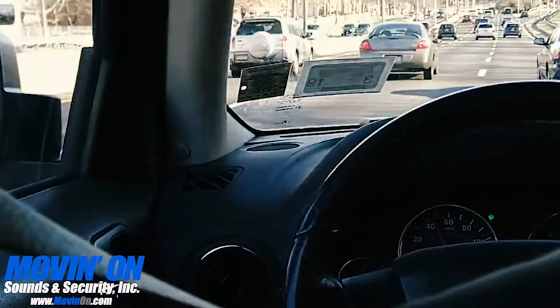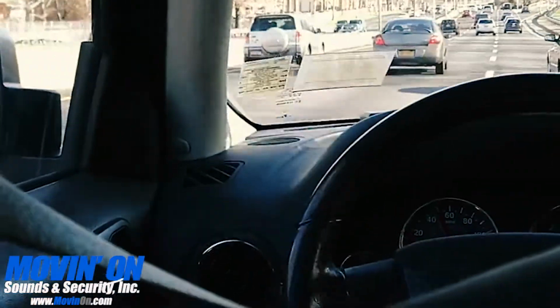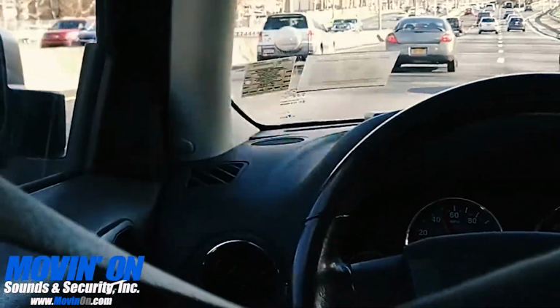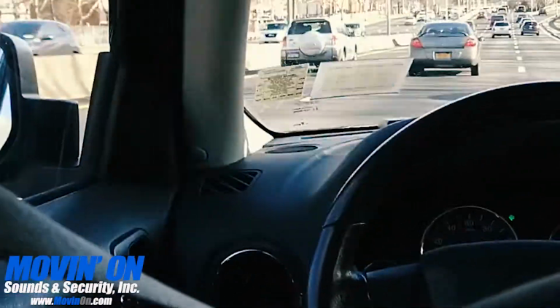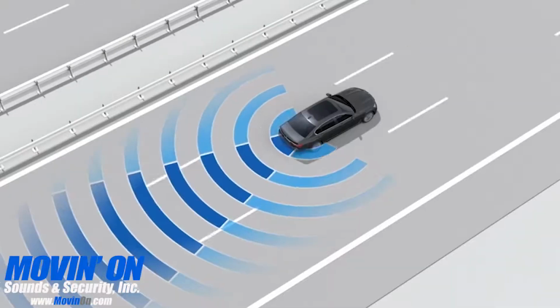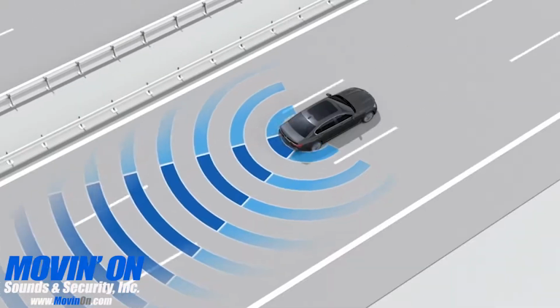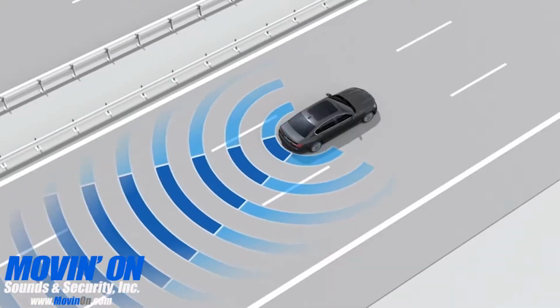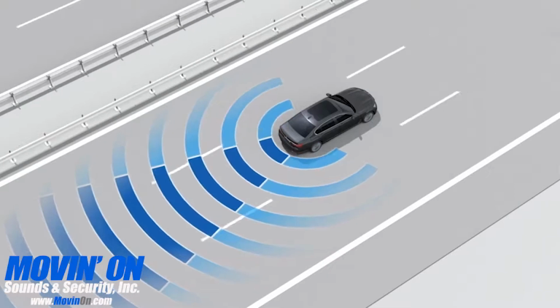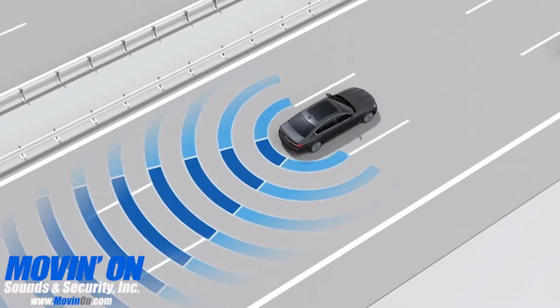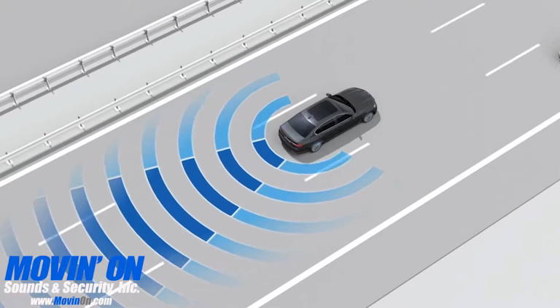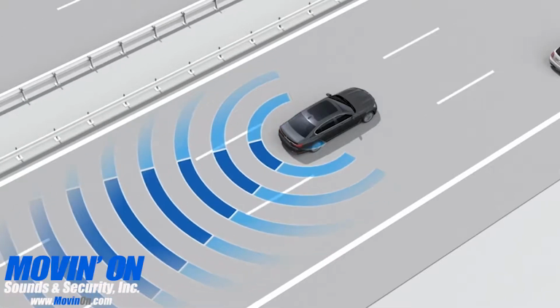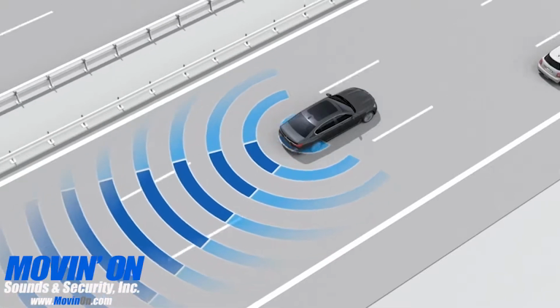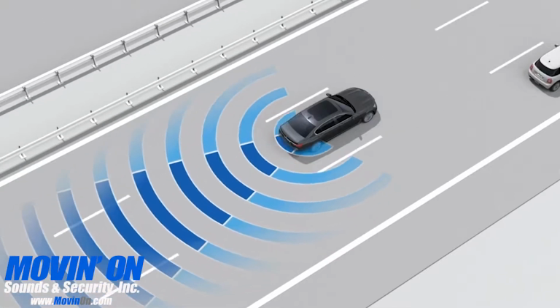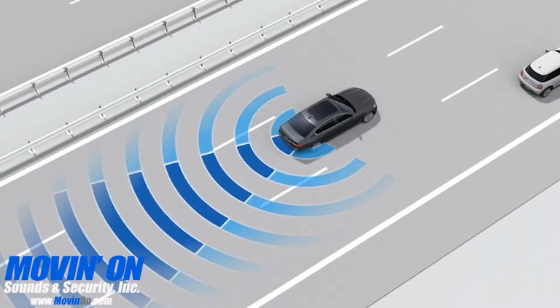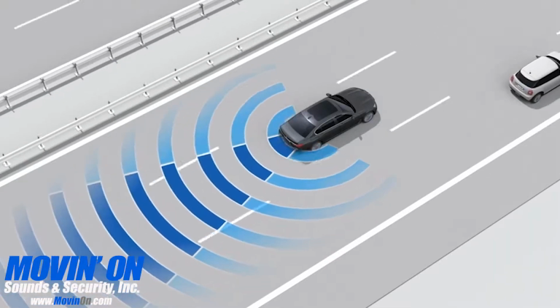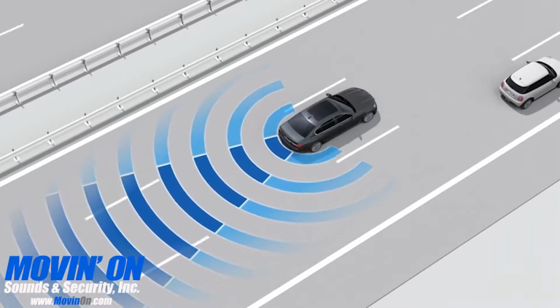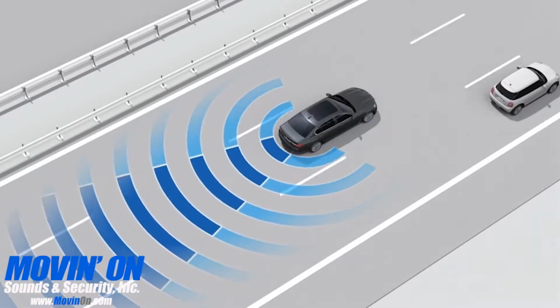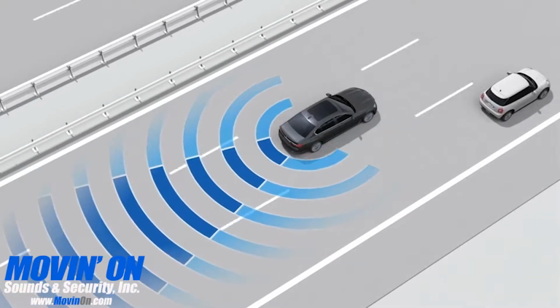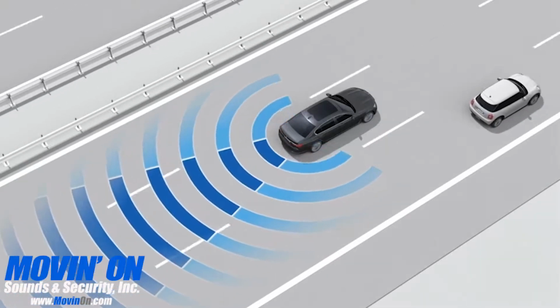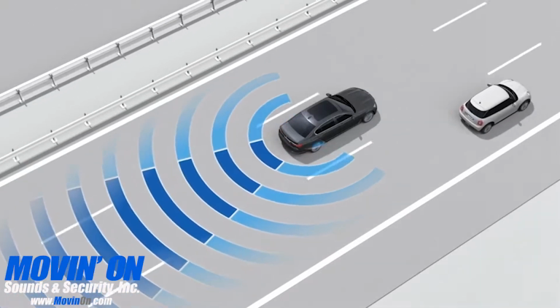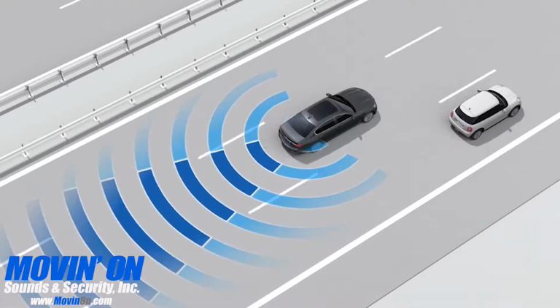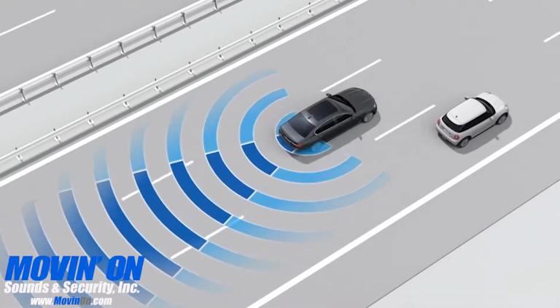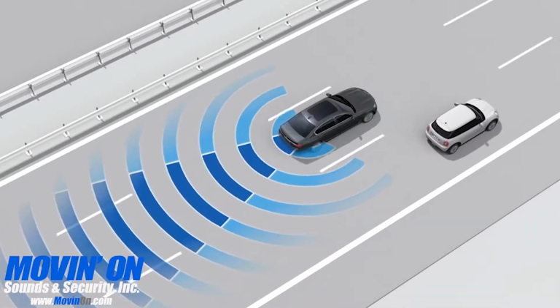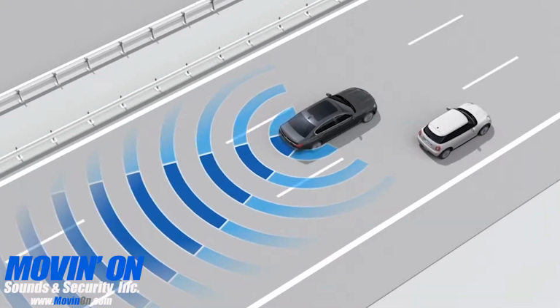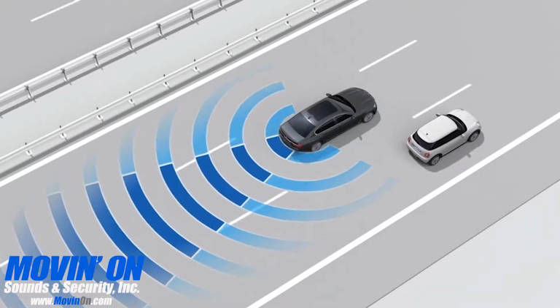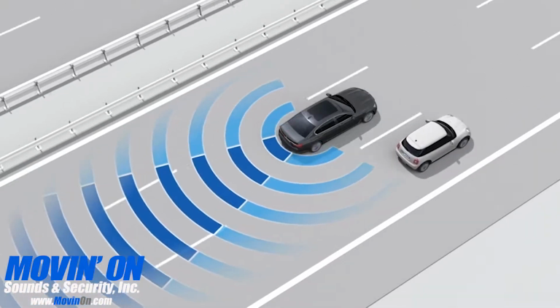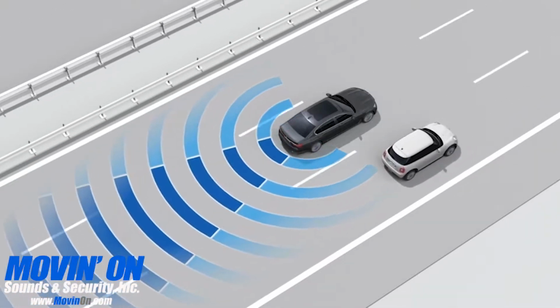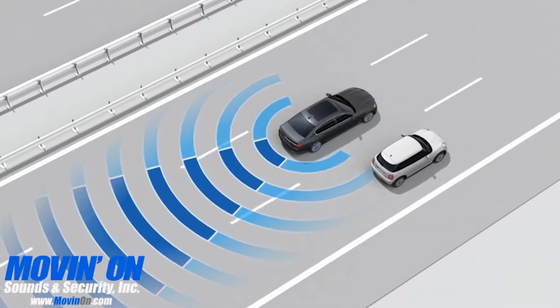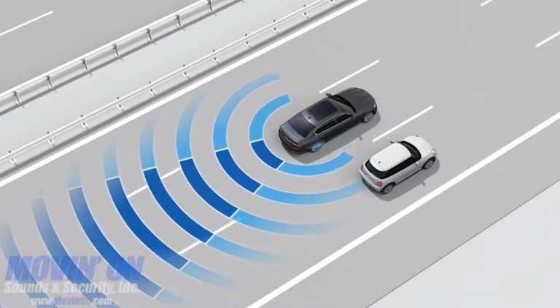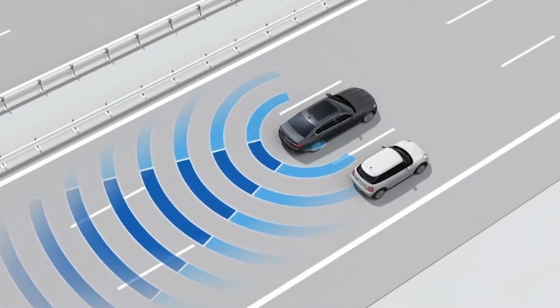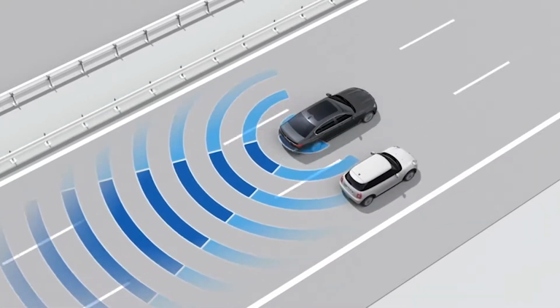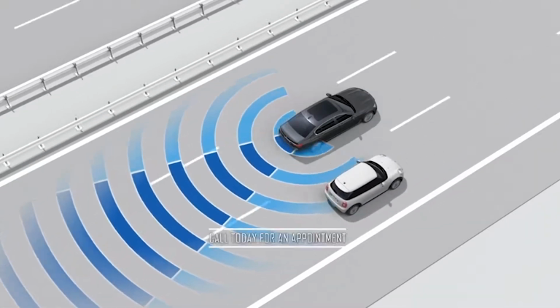A blind spot detection system is an extra layer of security that's worth the investment if it prevents an accident. If you're looking for a way to enhance the safety of you and your passengers while on the road,